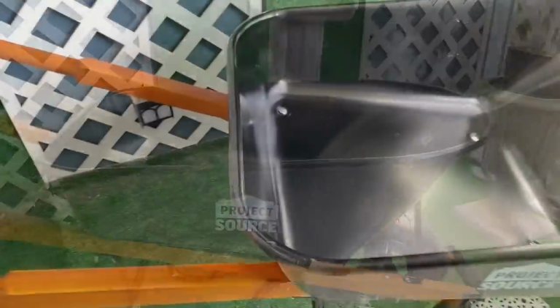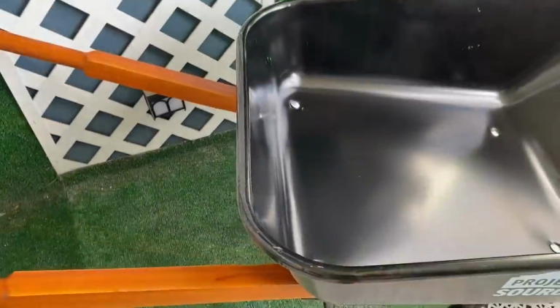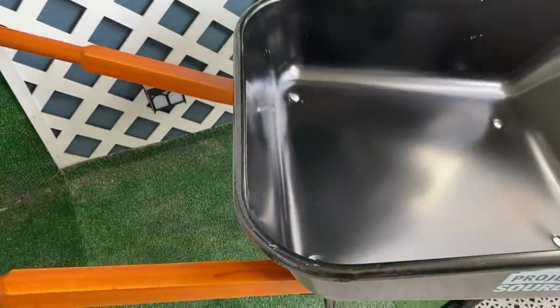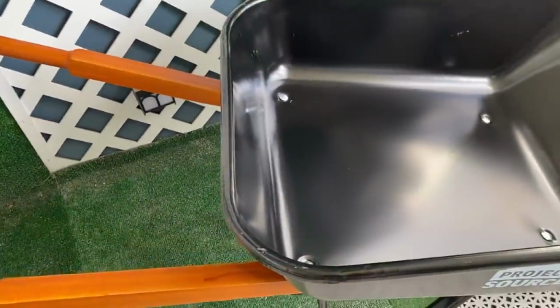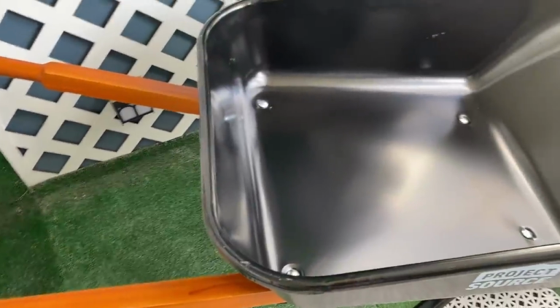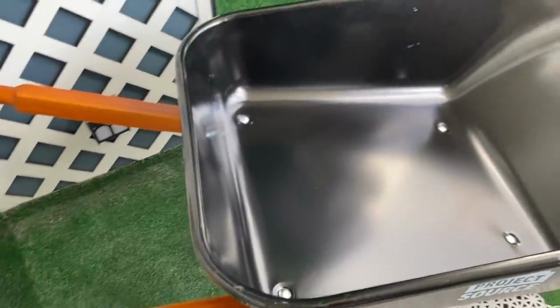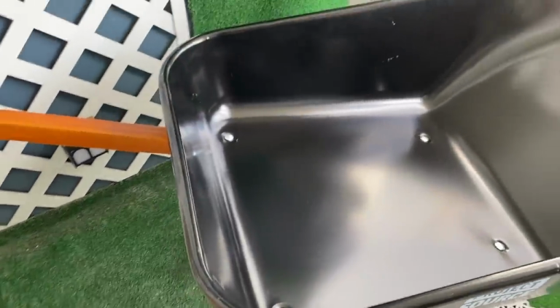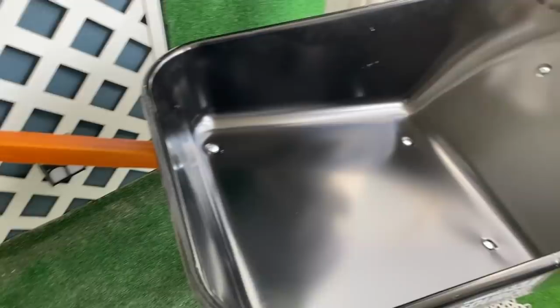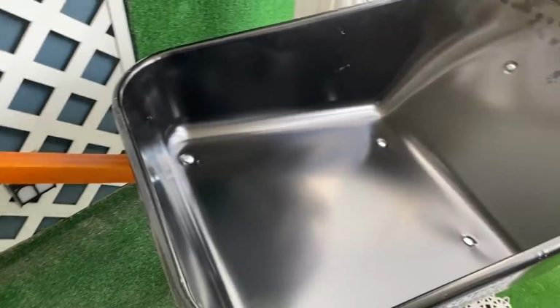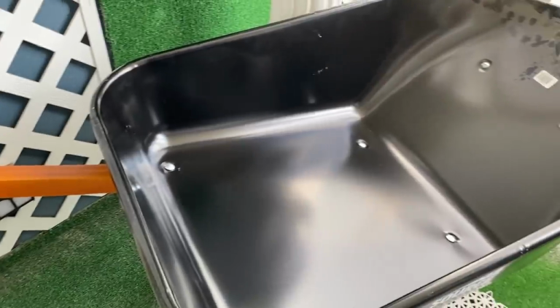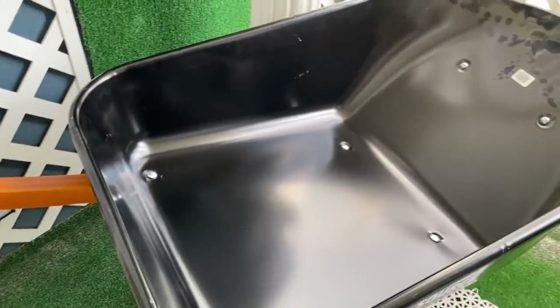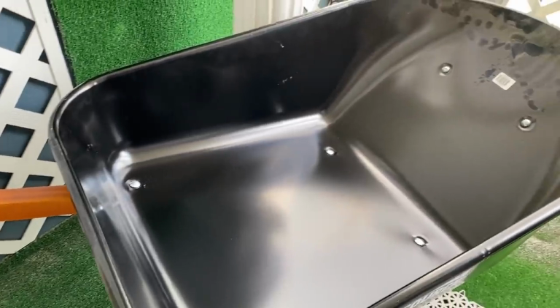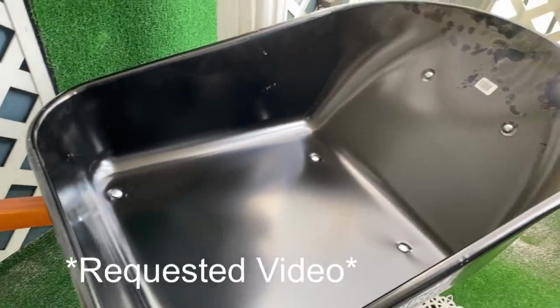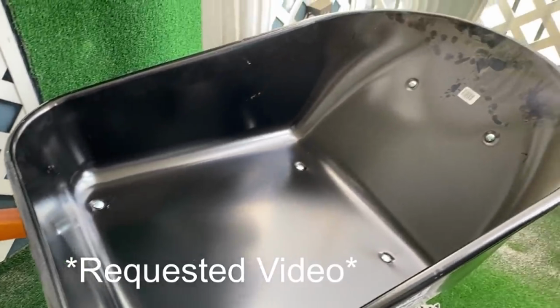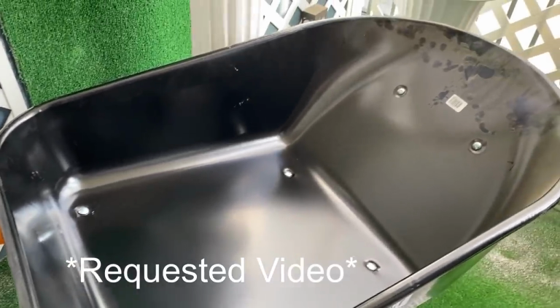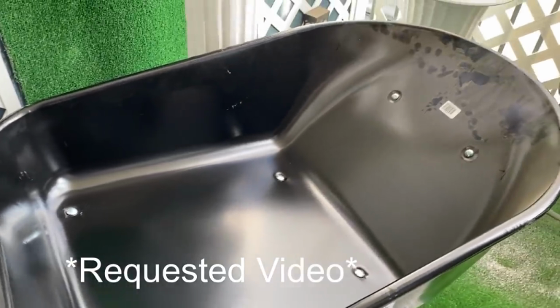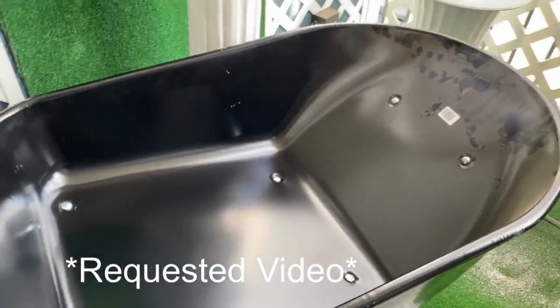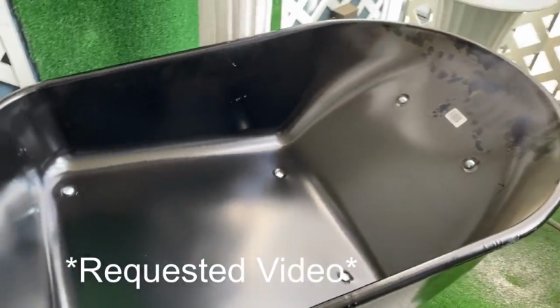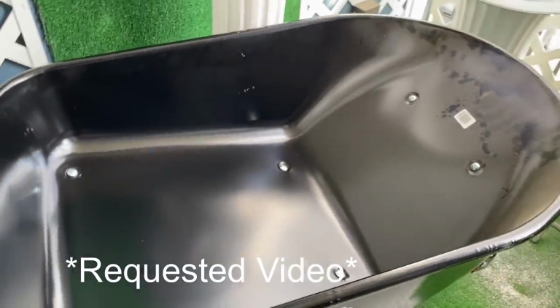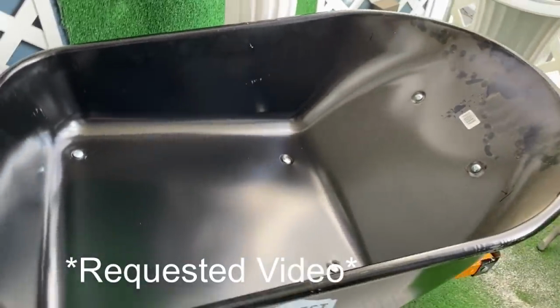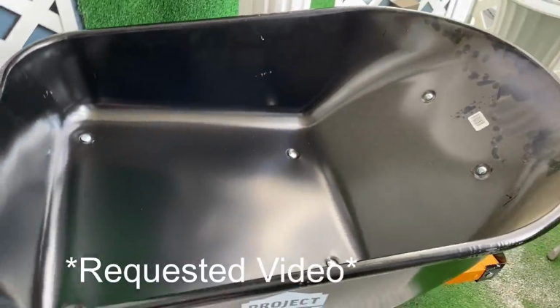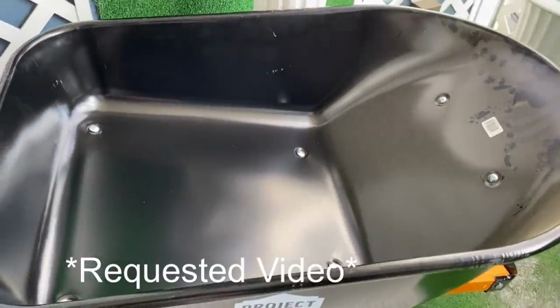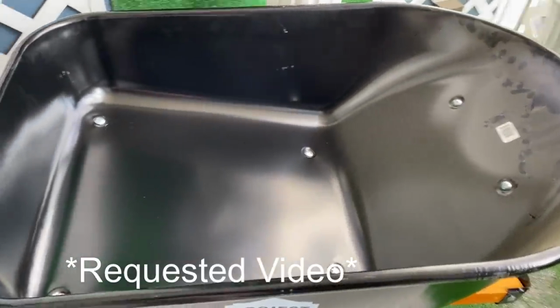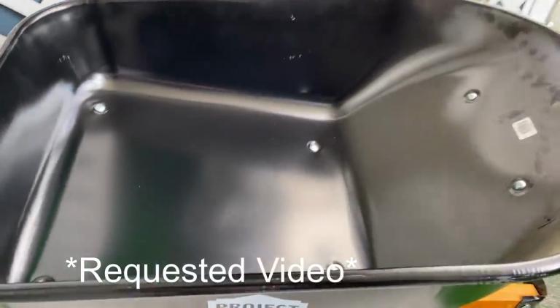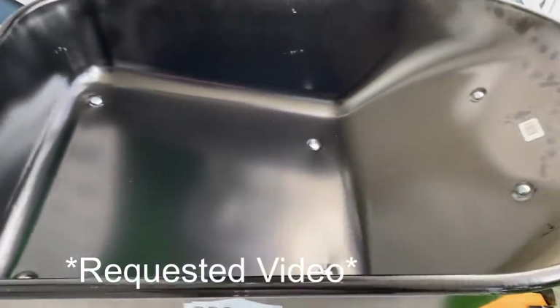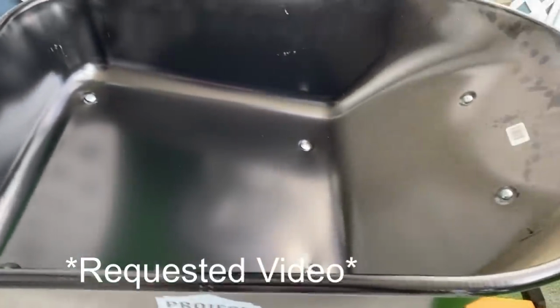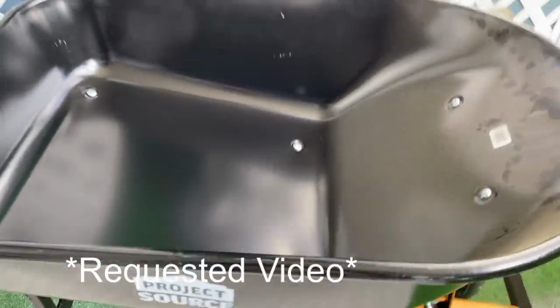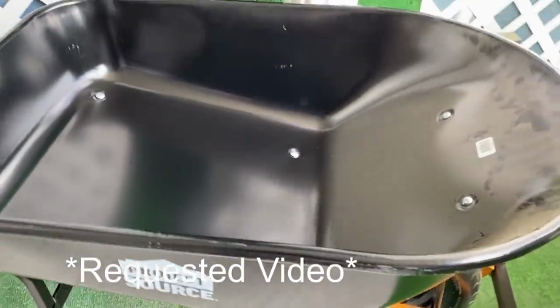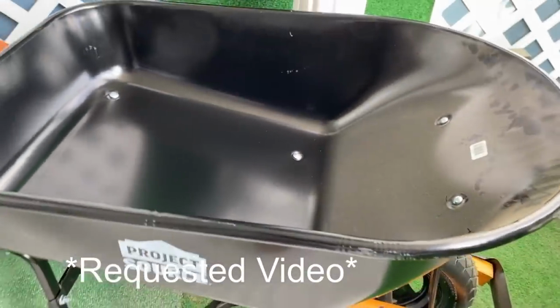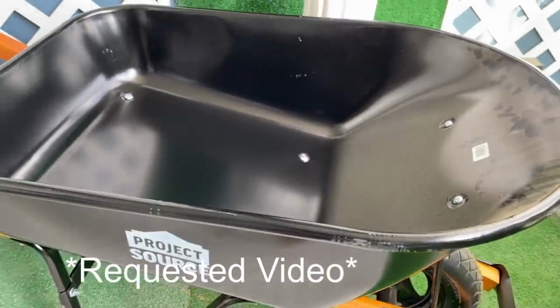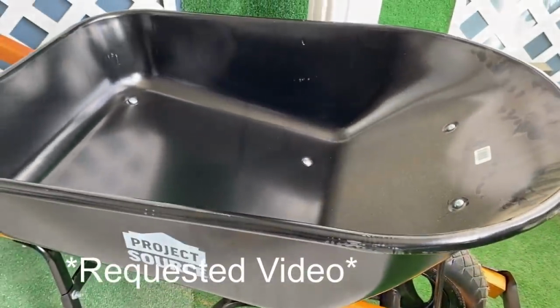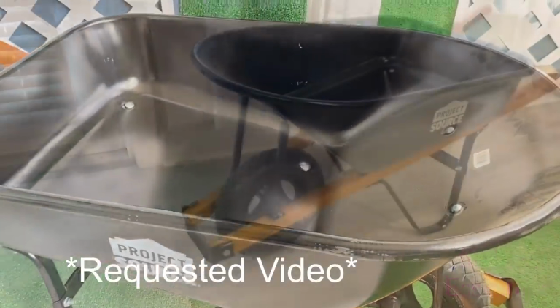Hey guys, Univessentials here. Today's video is a requested one on how to turn a wheelbarrow into a chair.